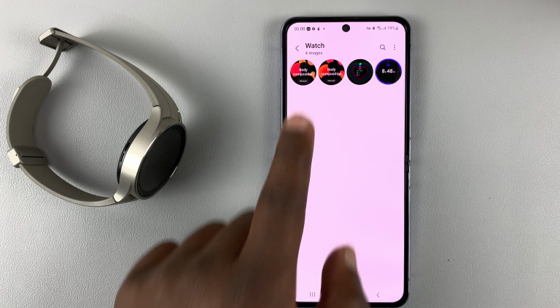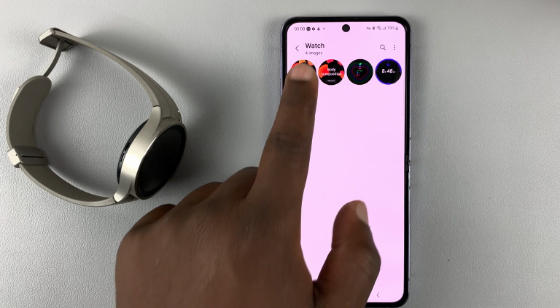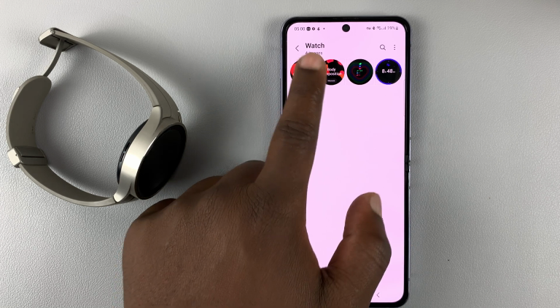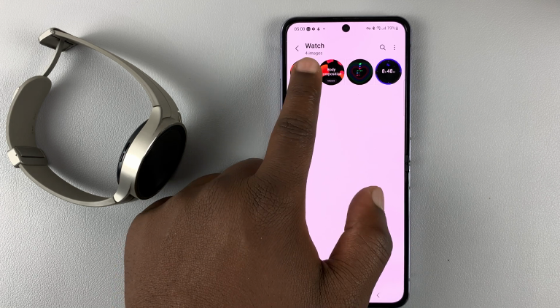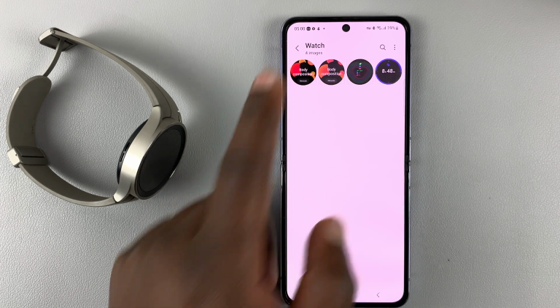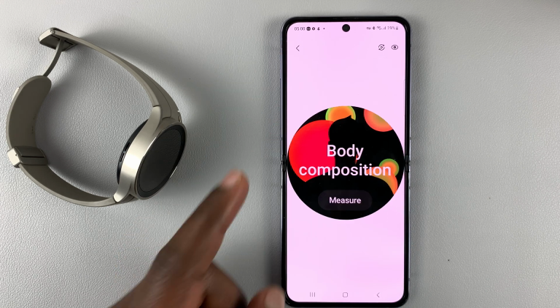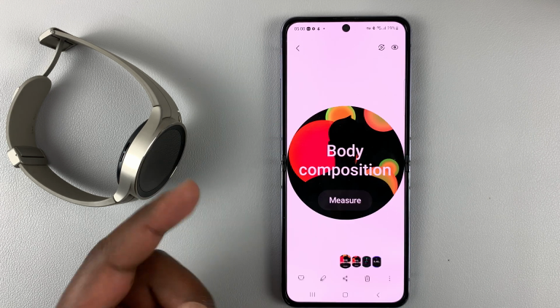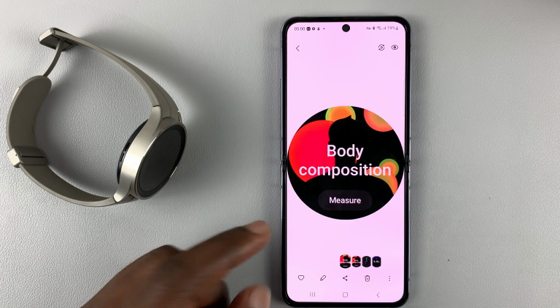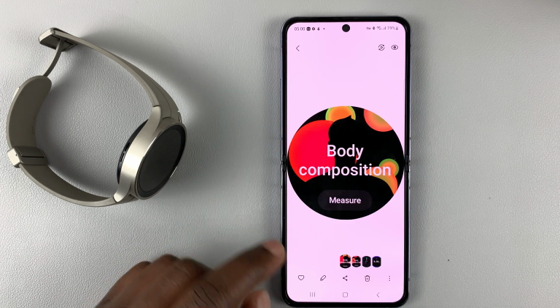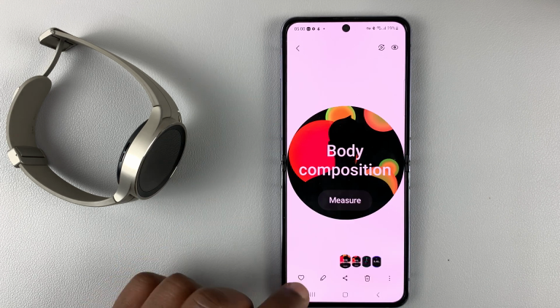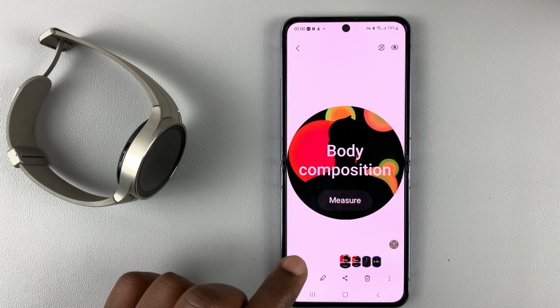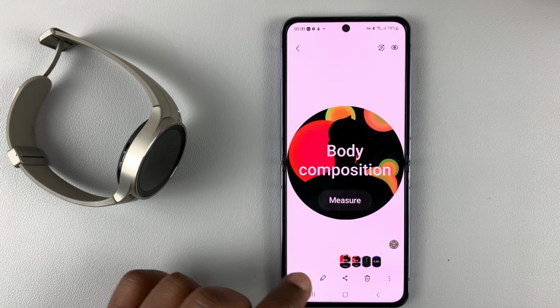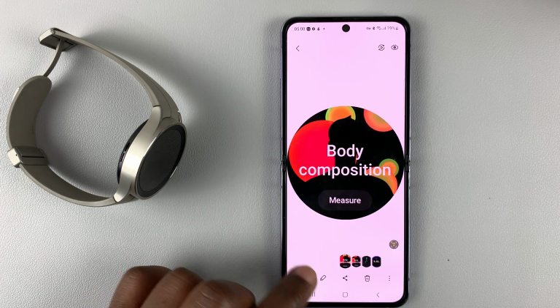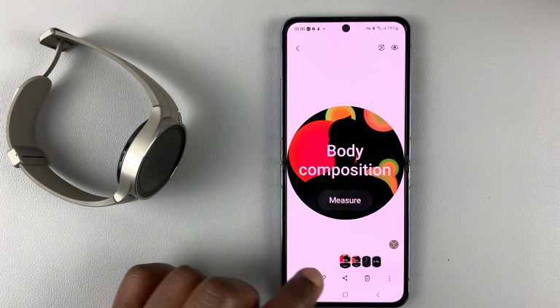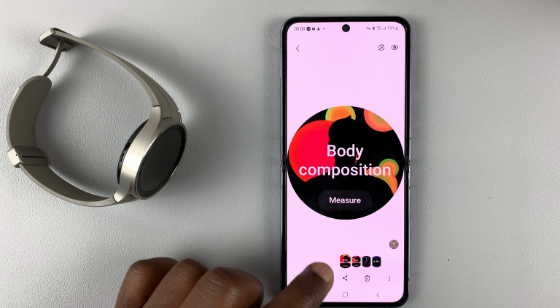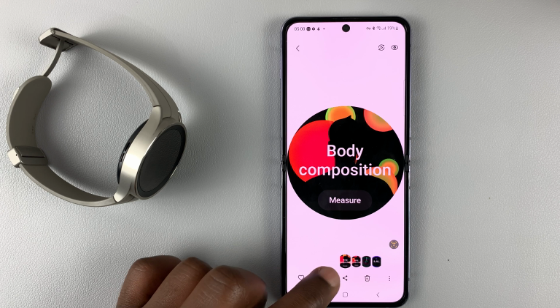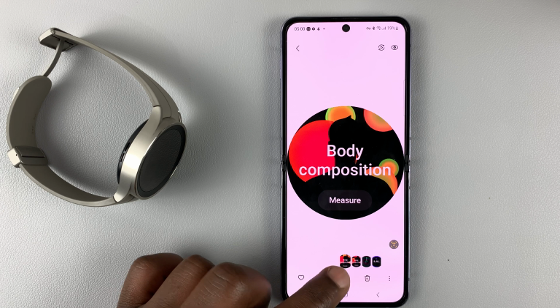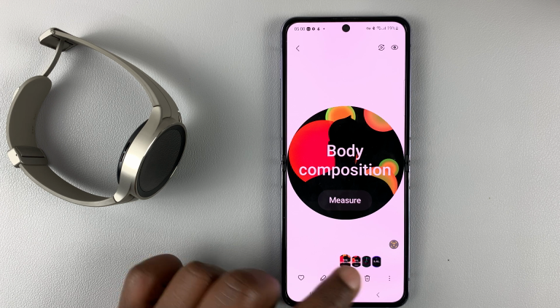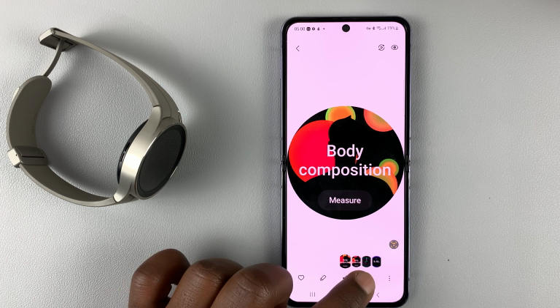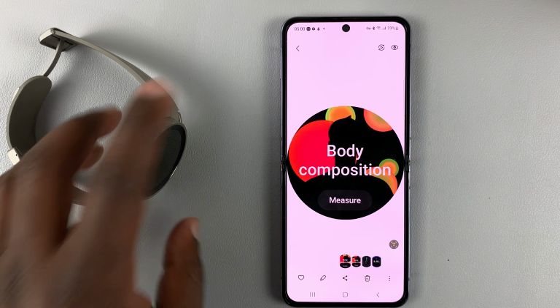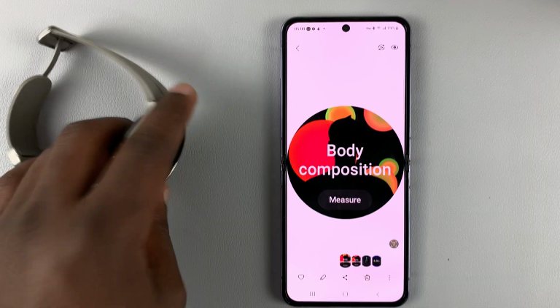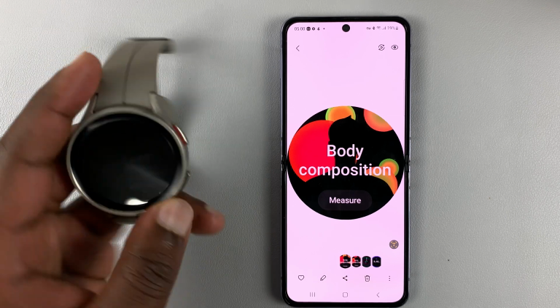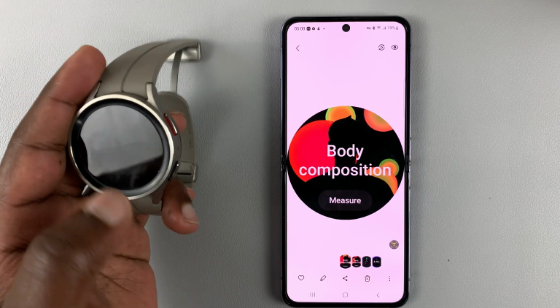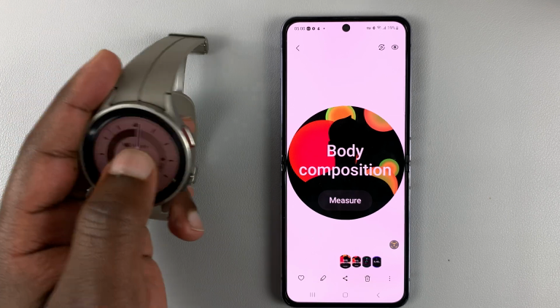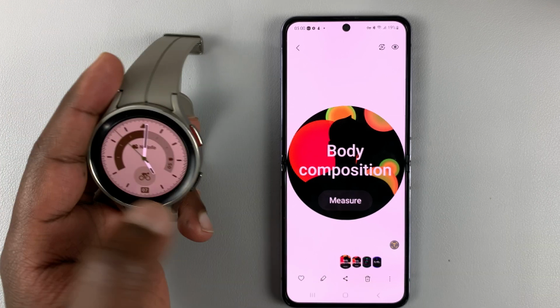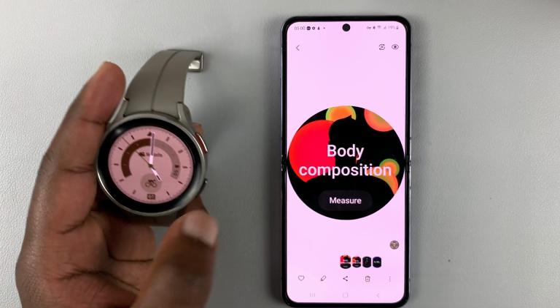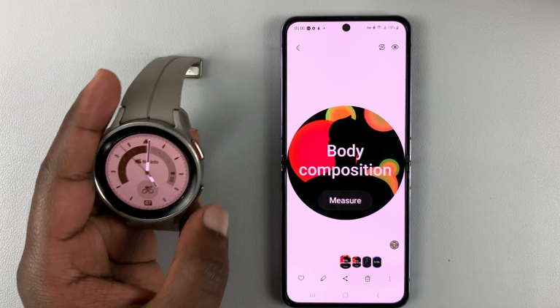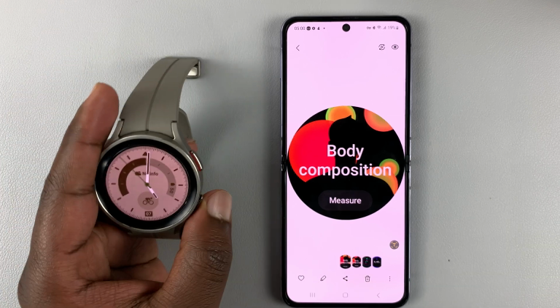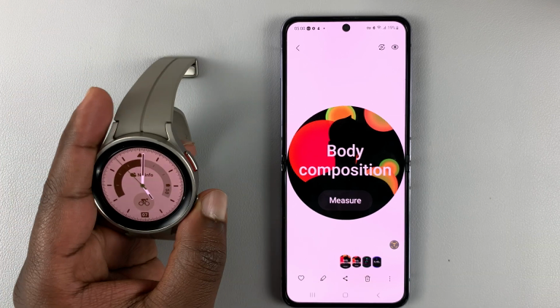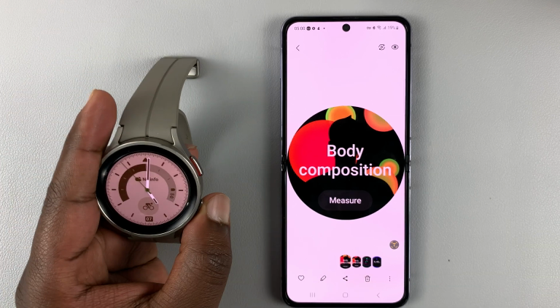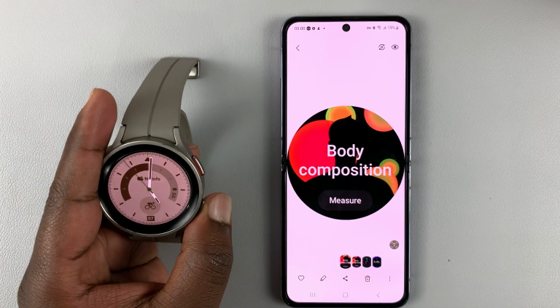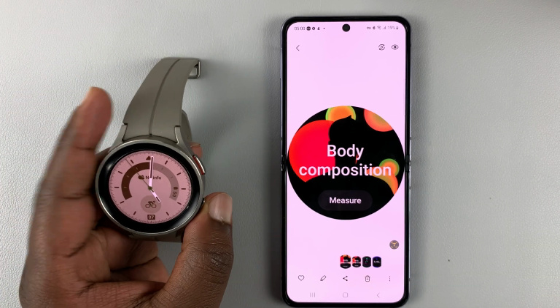From here you can access them, you can share, you can edit — you can do anything you want to do with these screenshots.